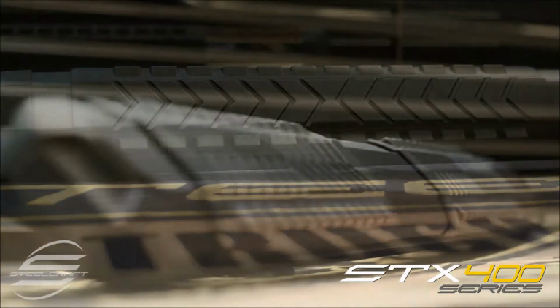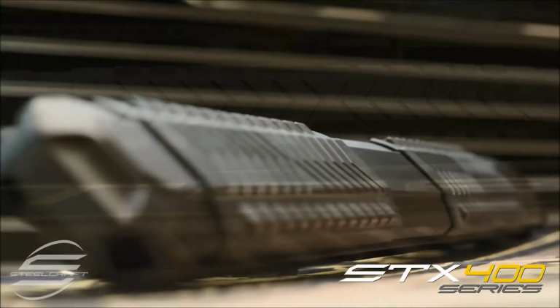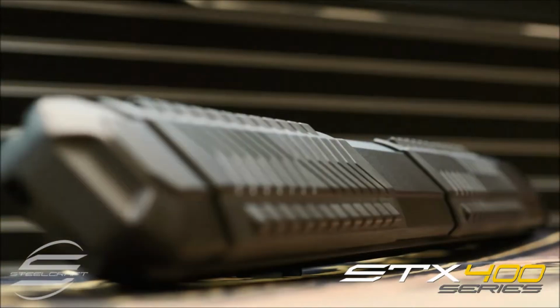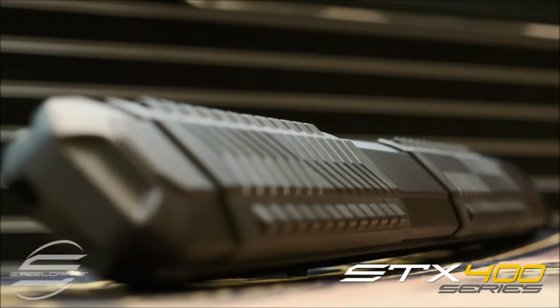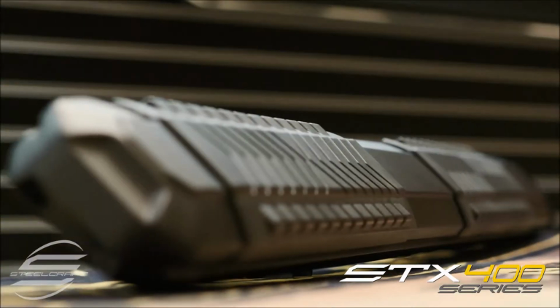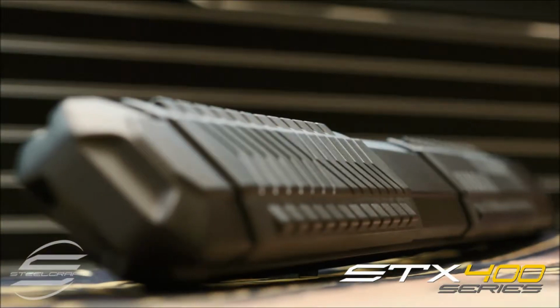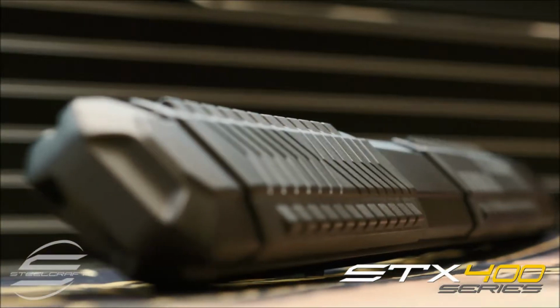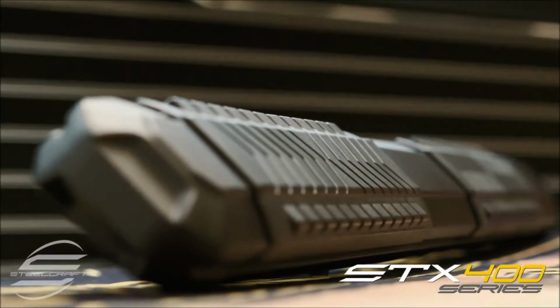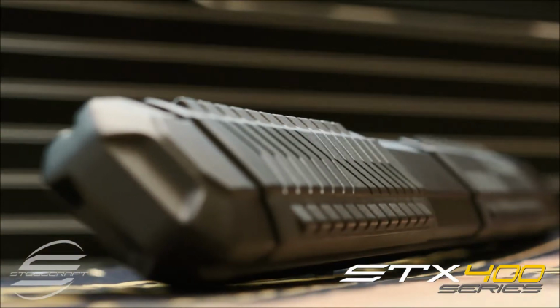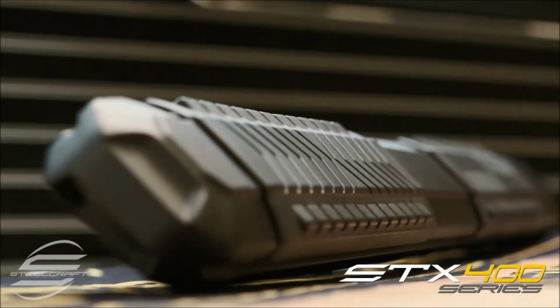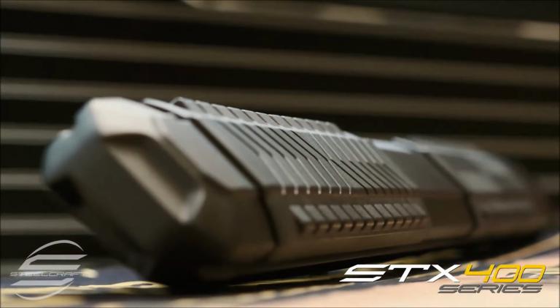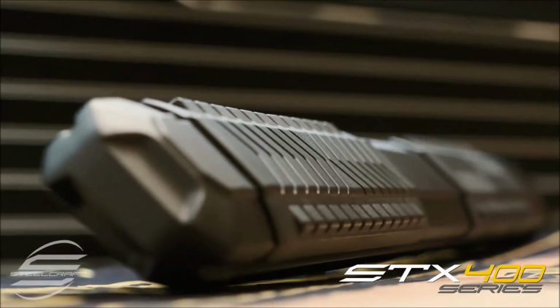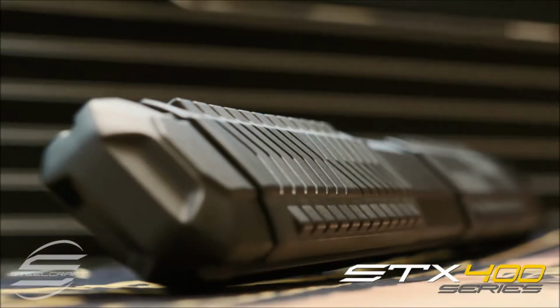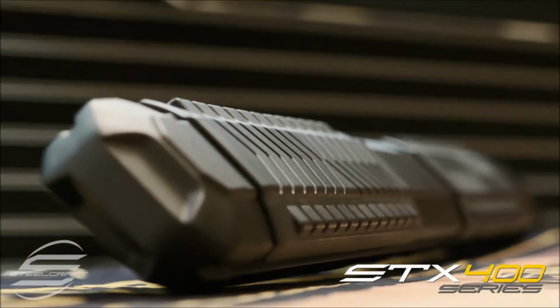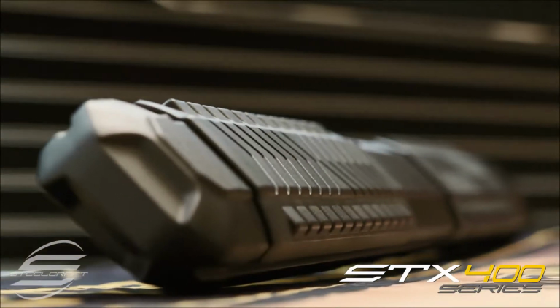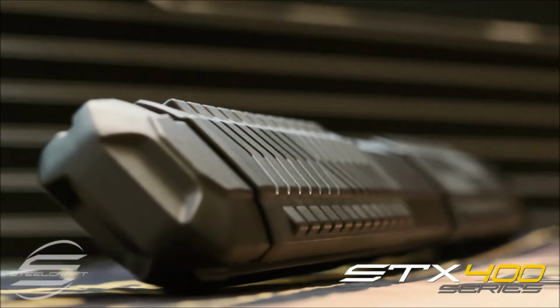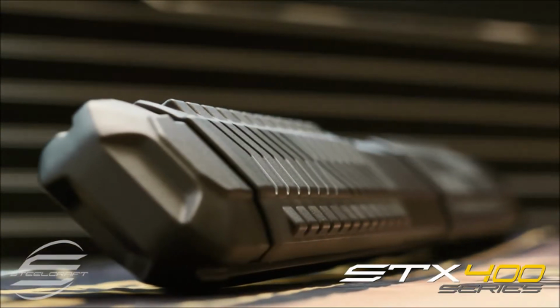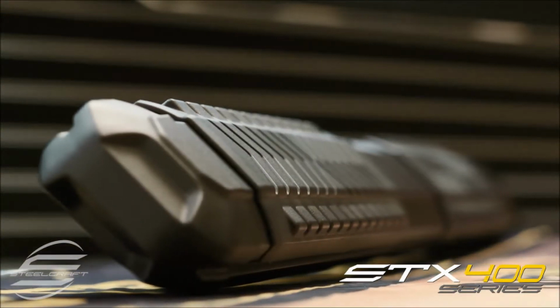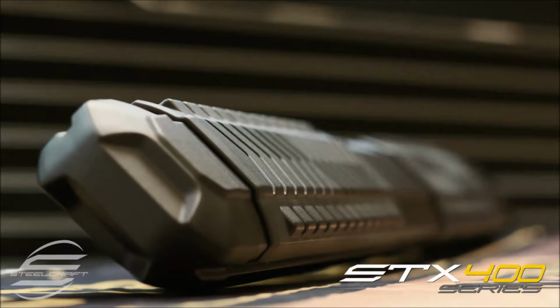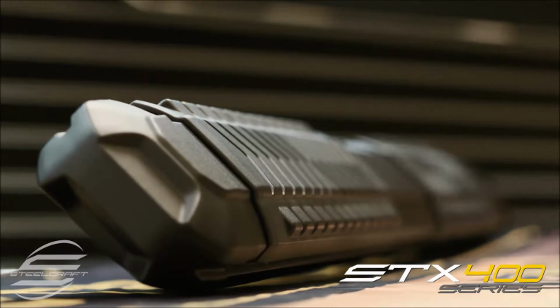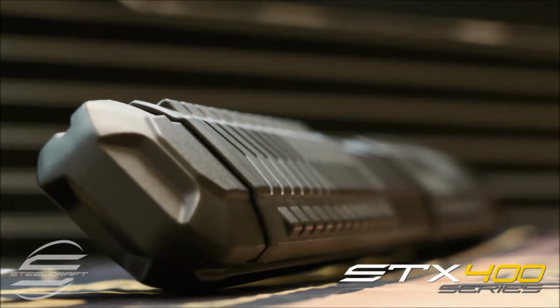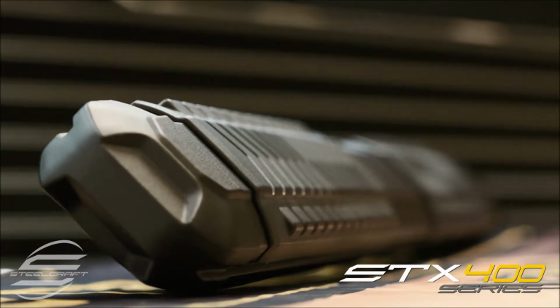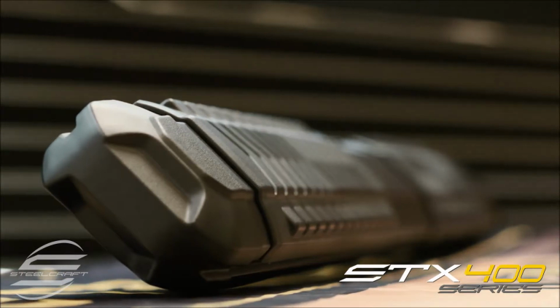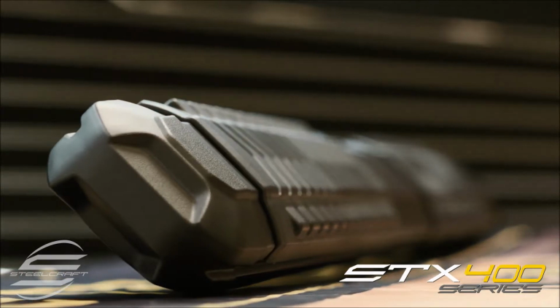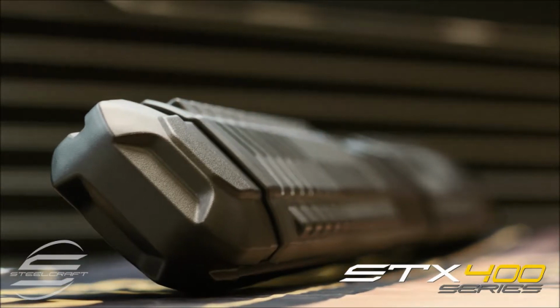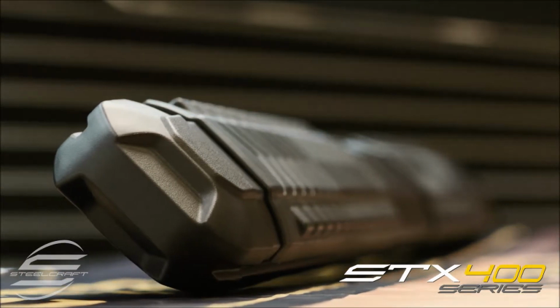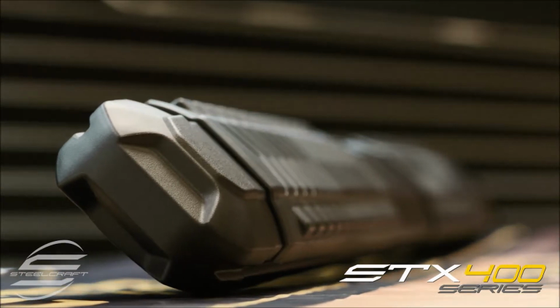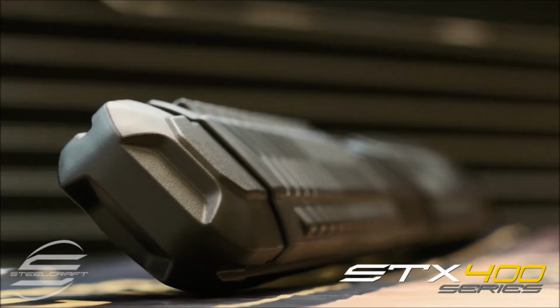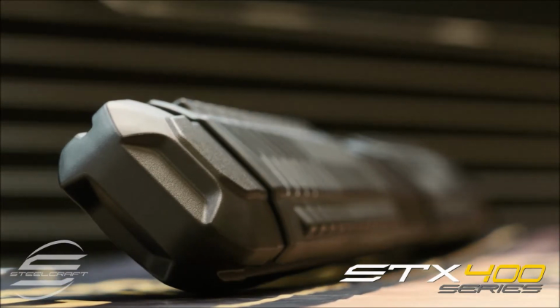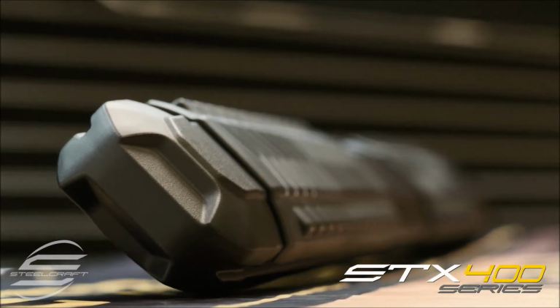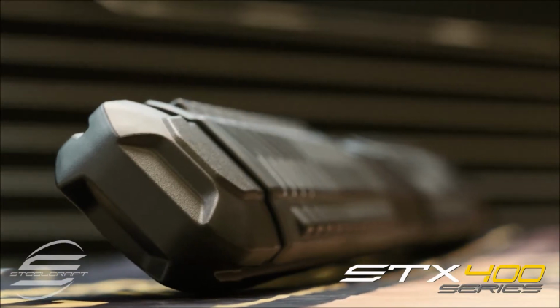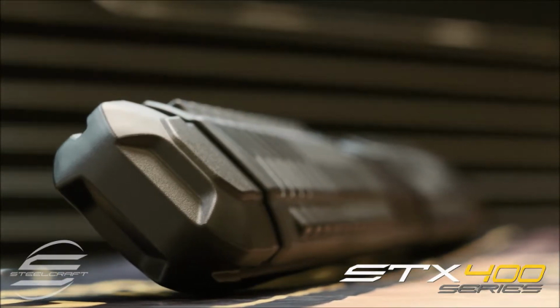STX 400 series running boards come with a manufacturer's limited lifetime warranty.